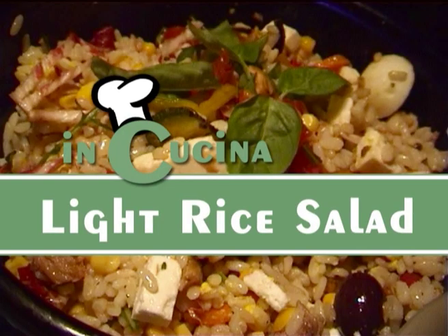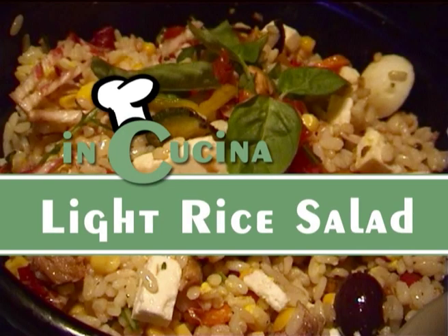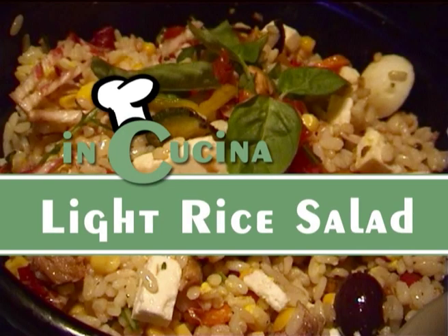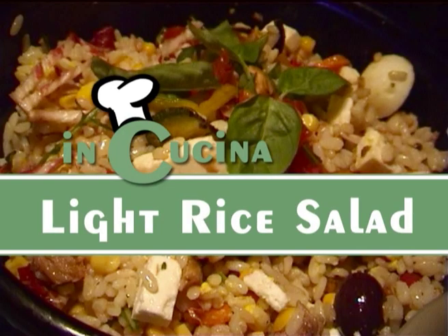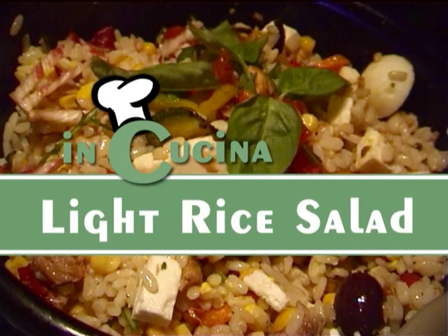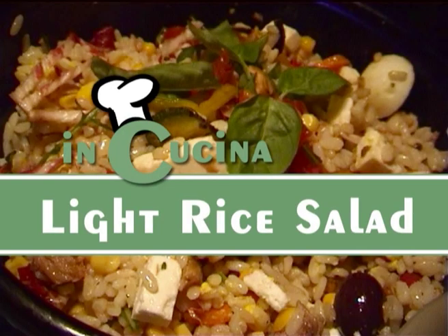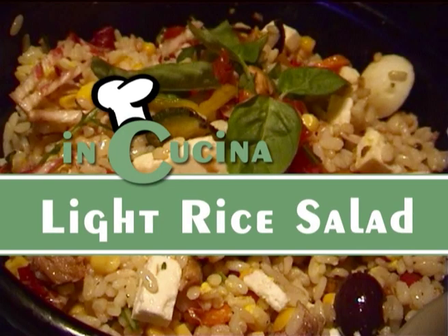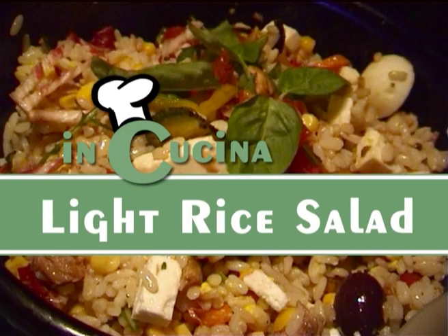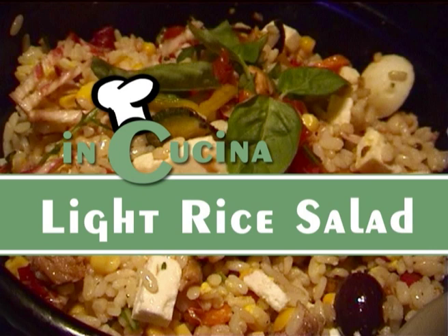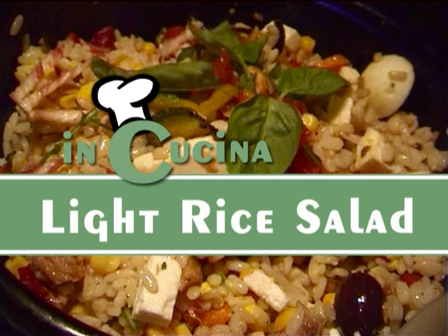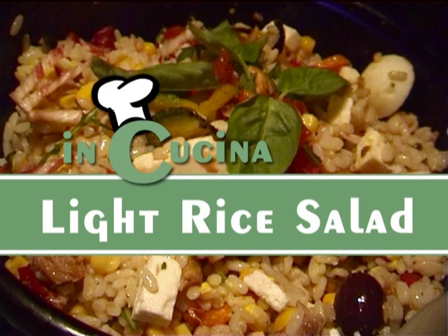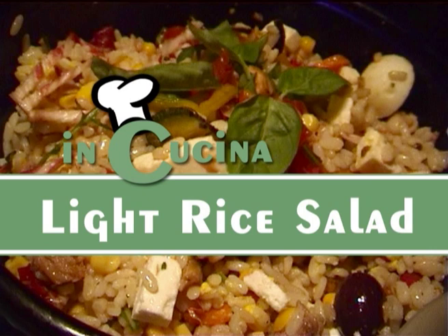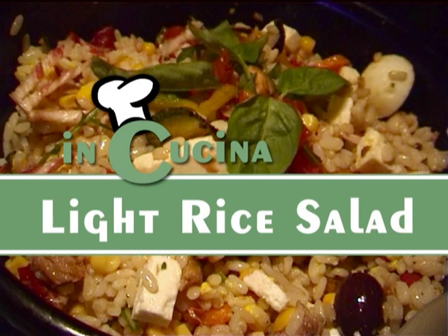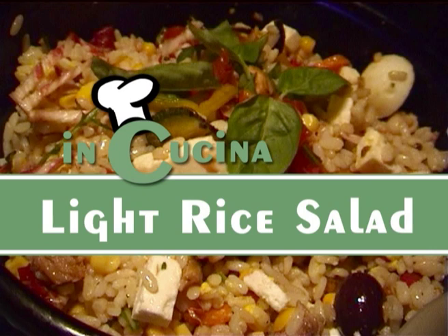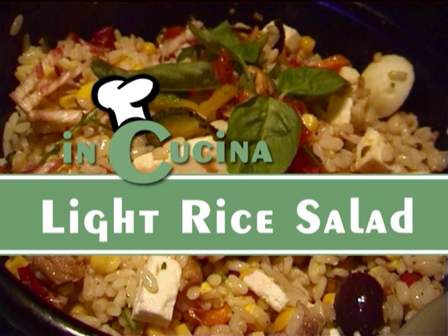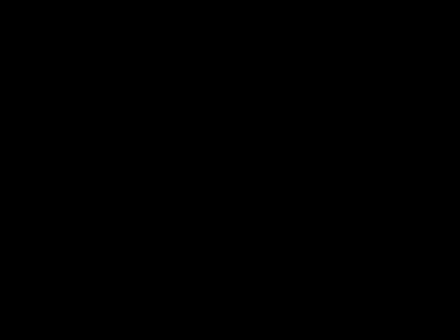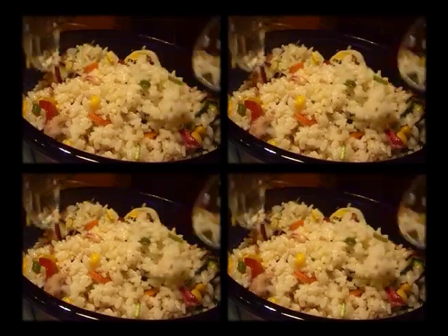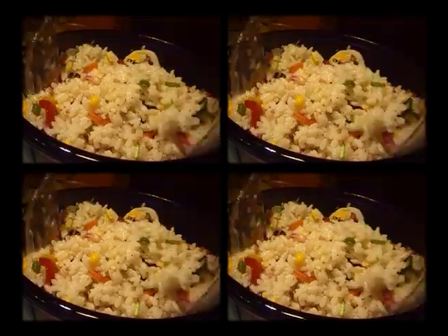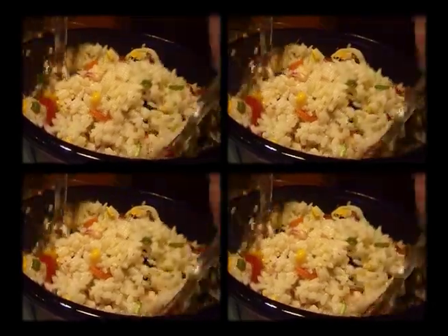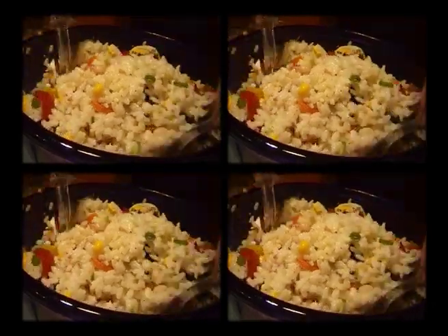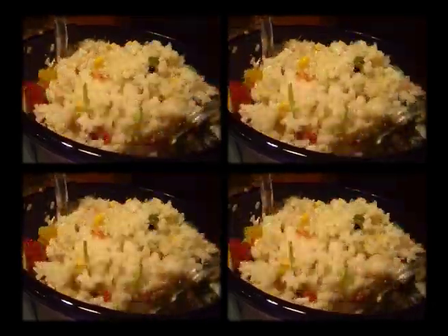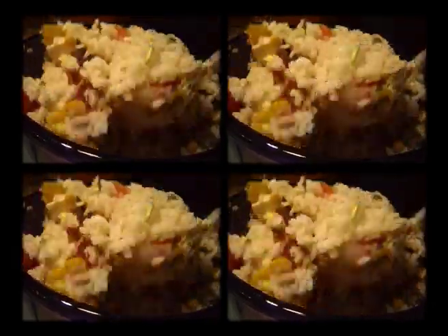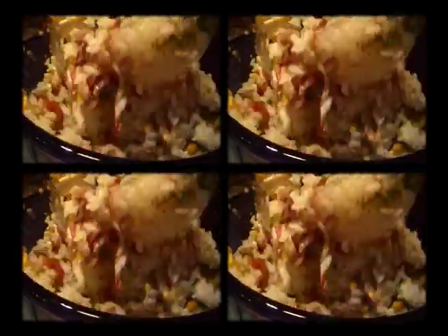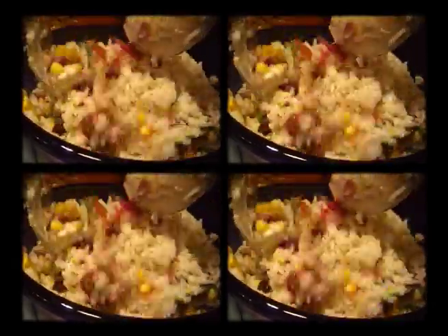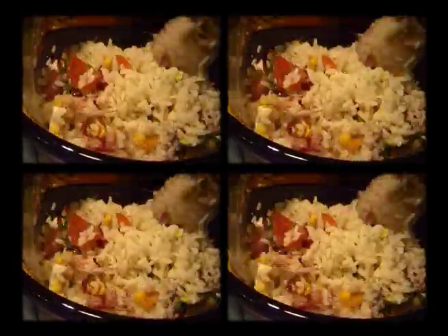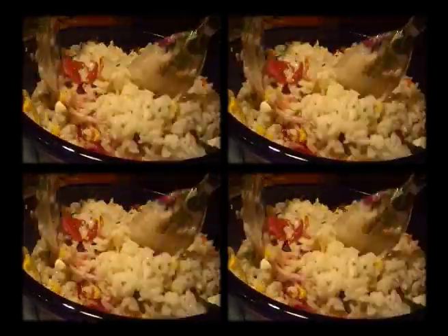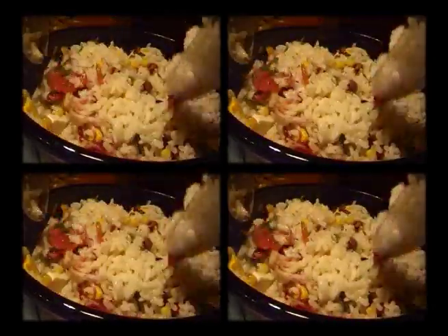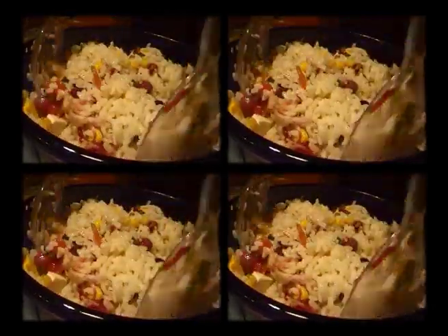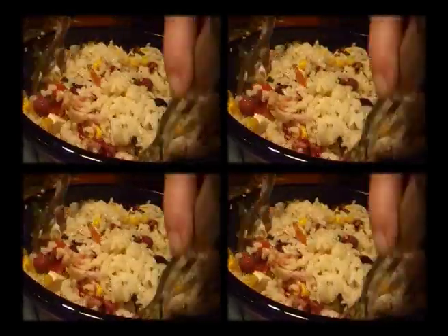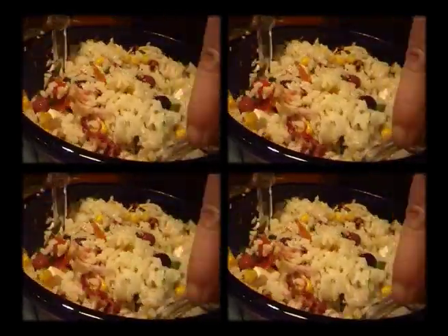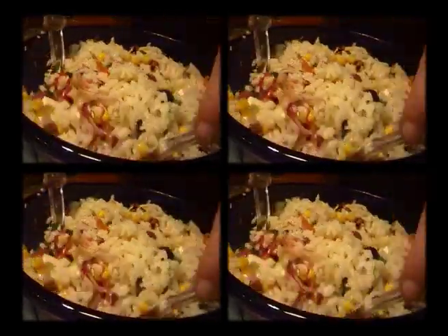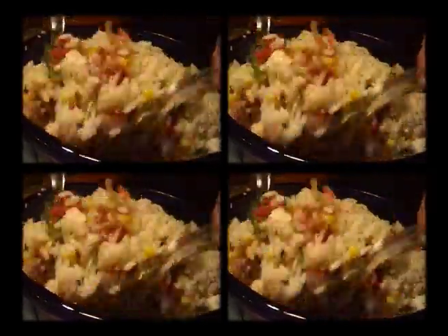Rice salad. Ingredients for more than 10 servings.